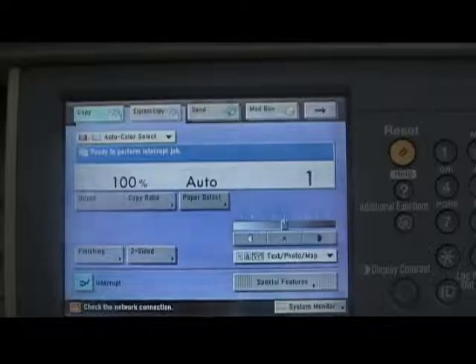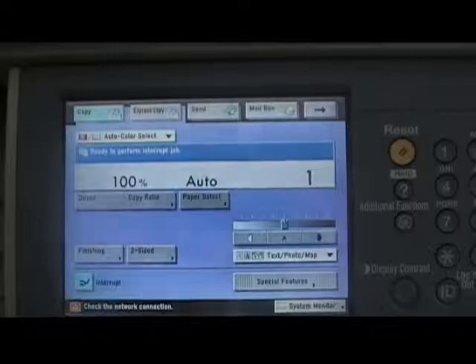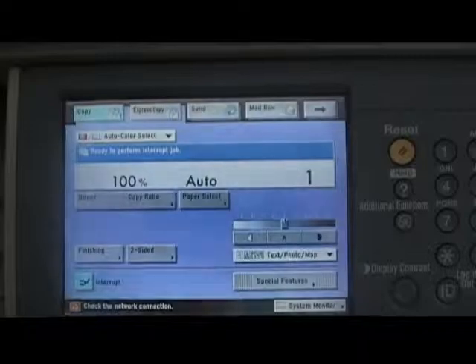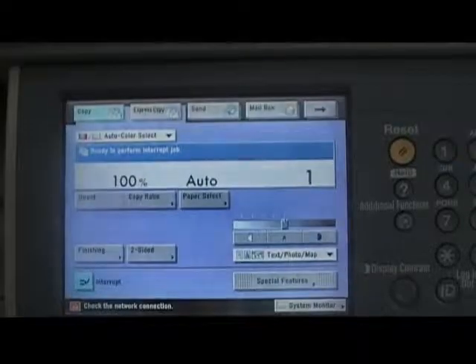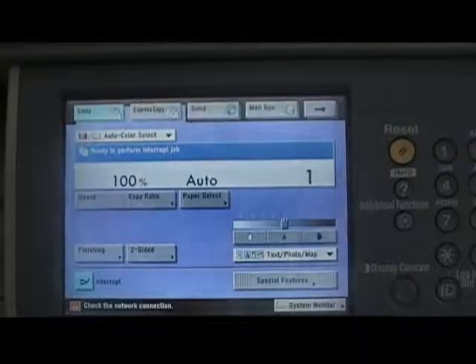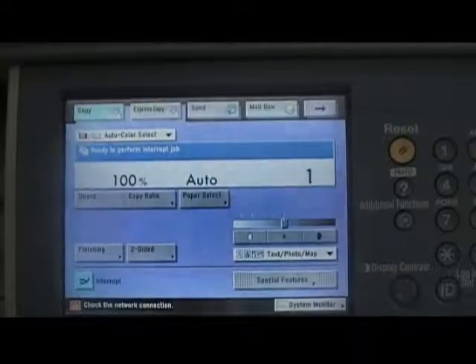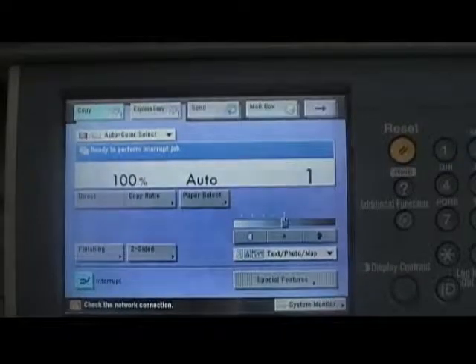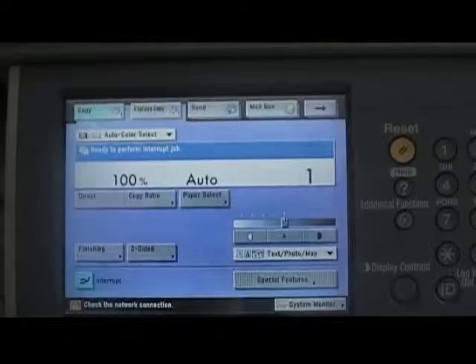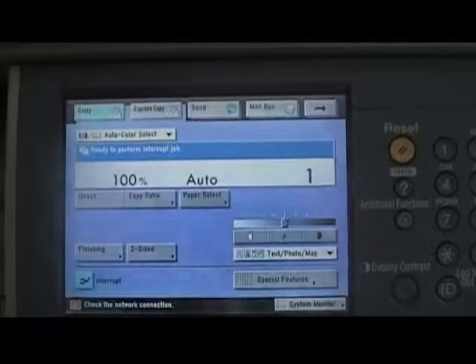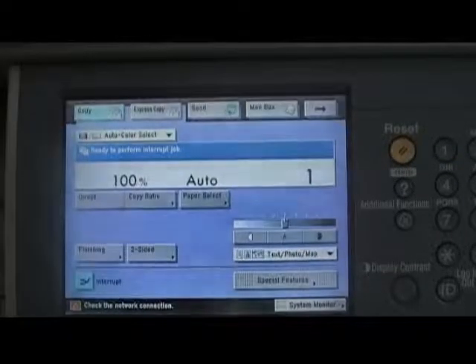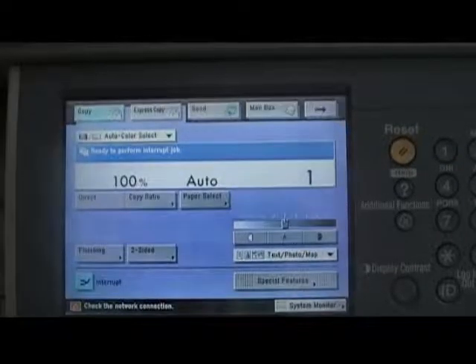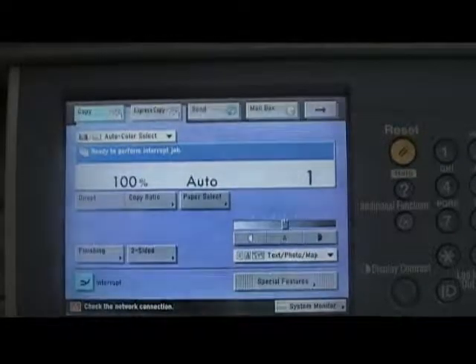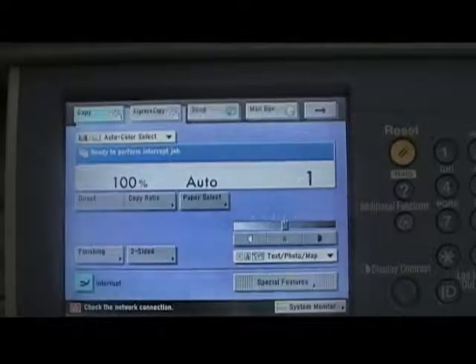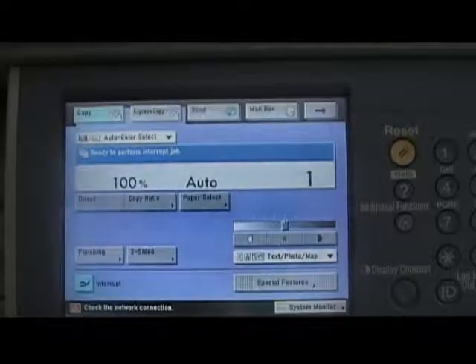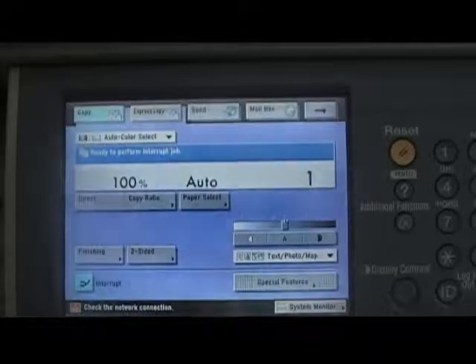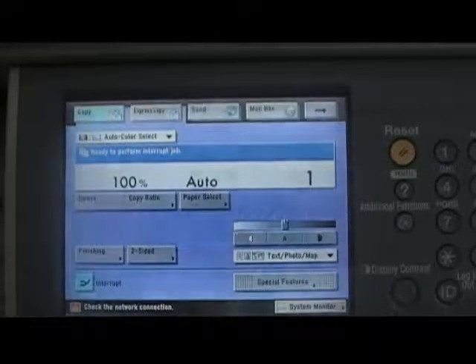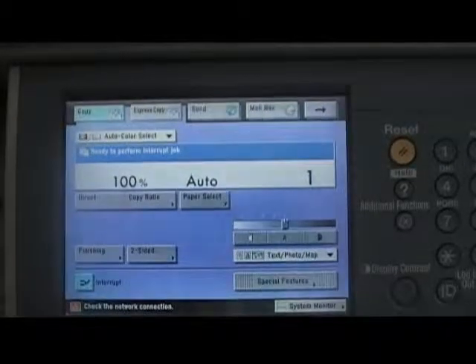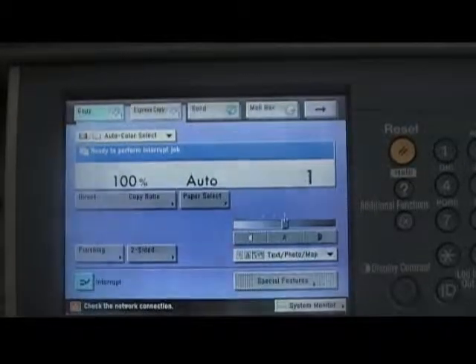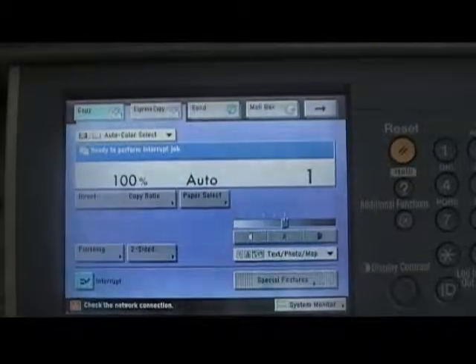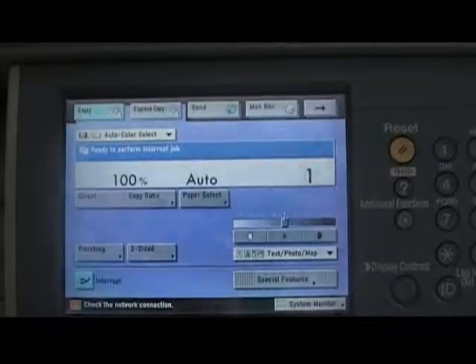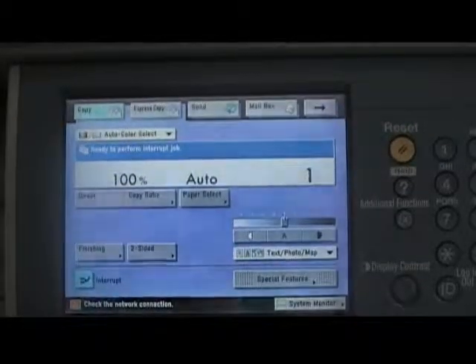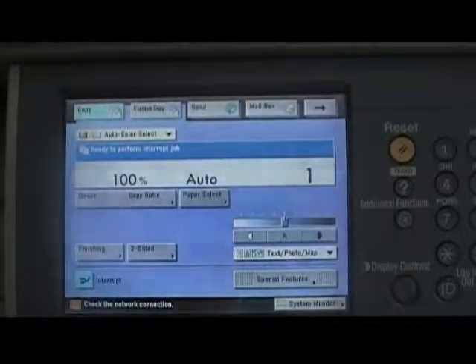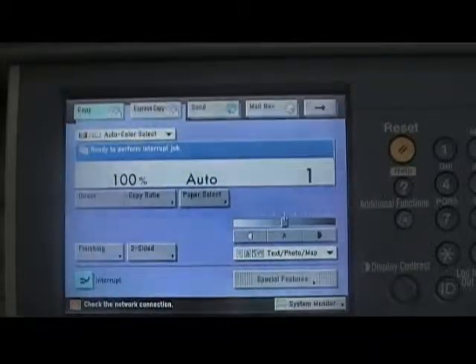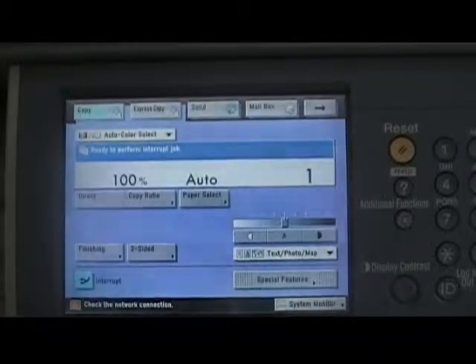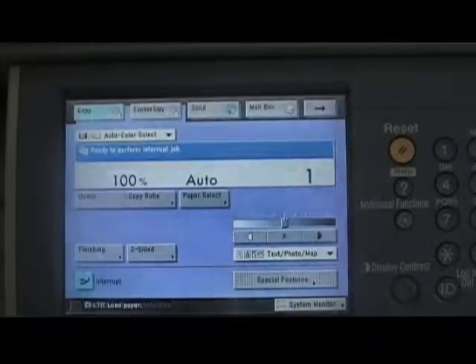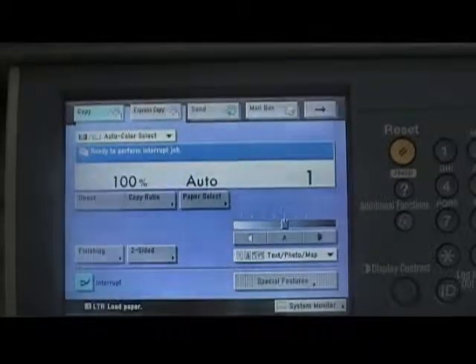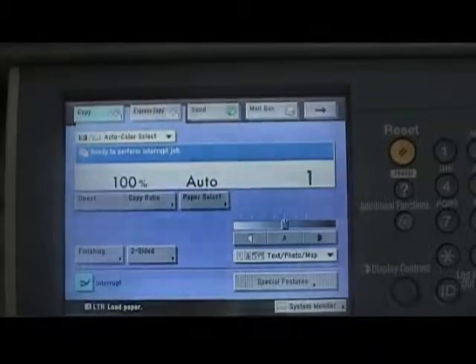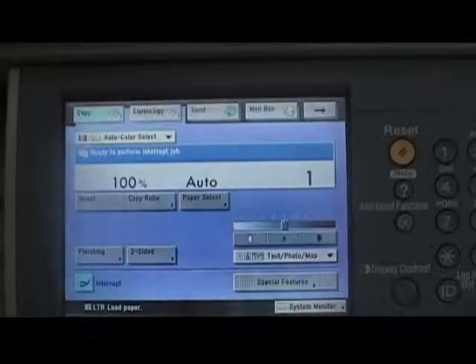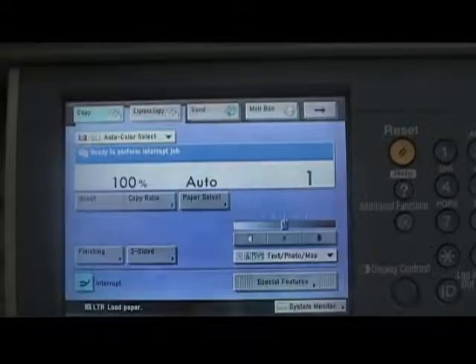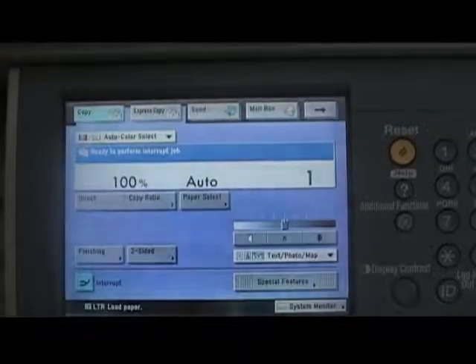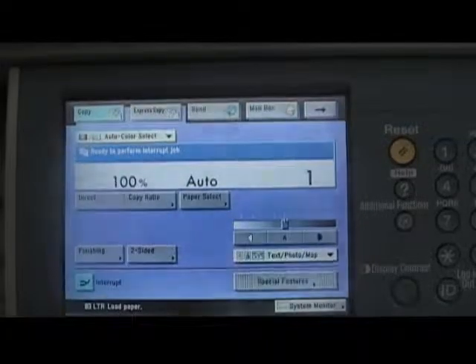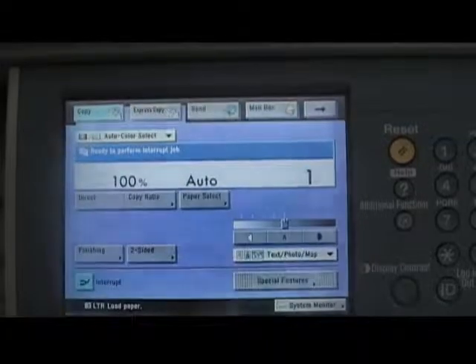Hi, this is John. Today's tip is how to use the fax feature on your multifunction copier.